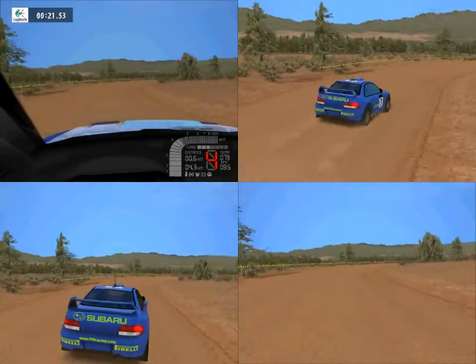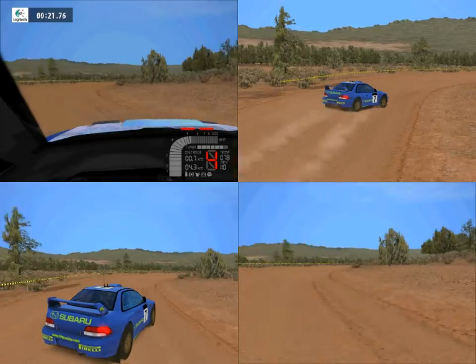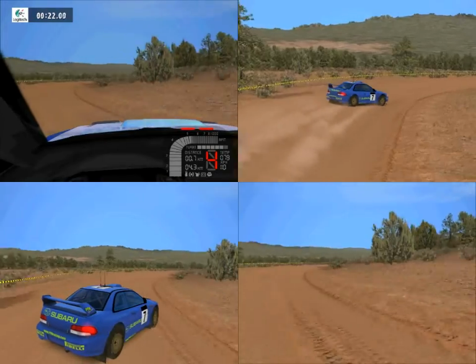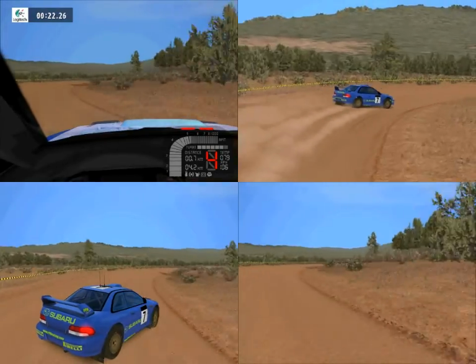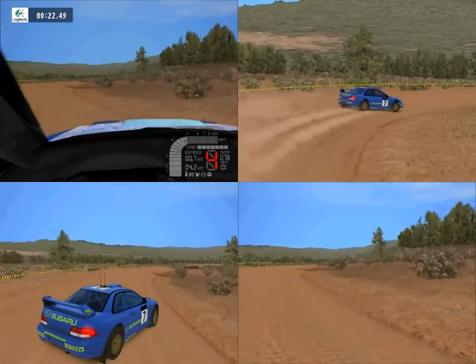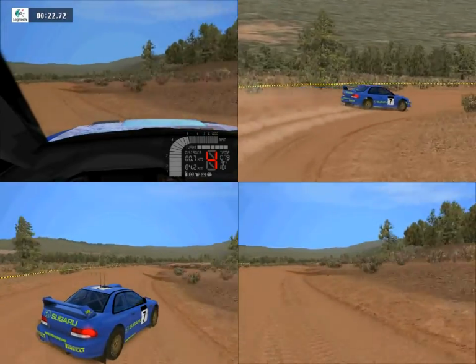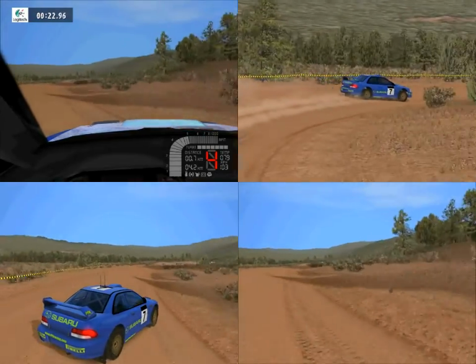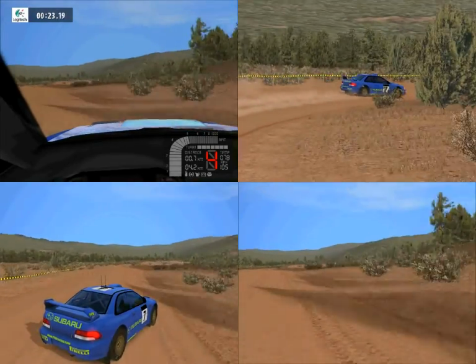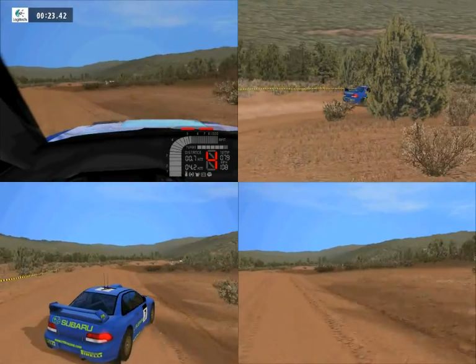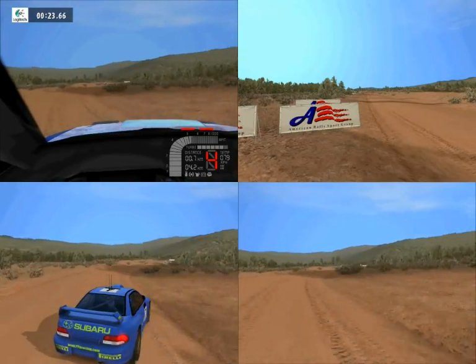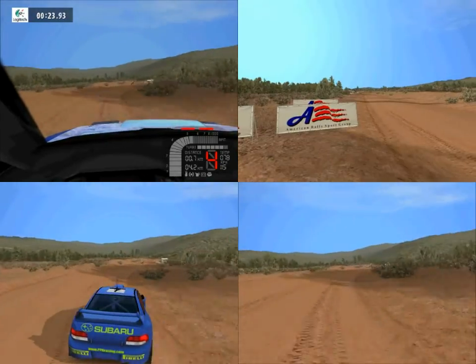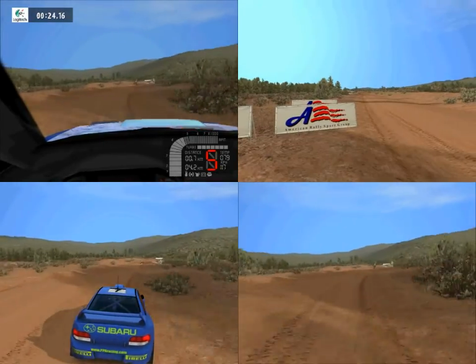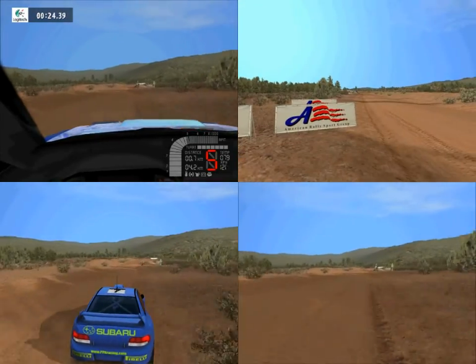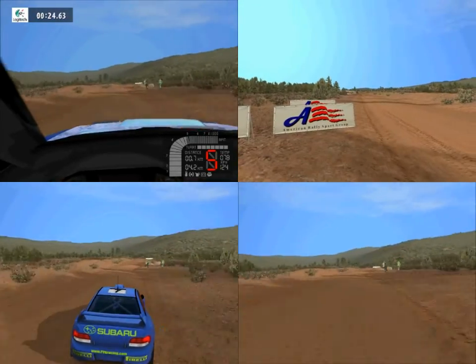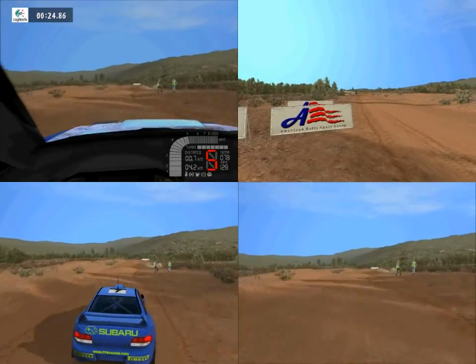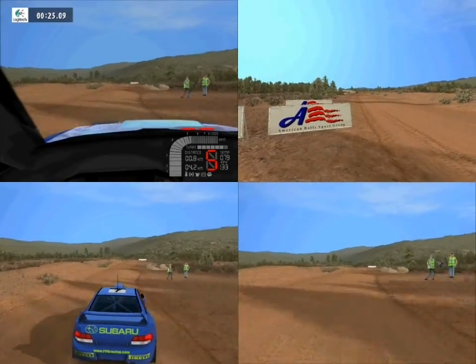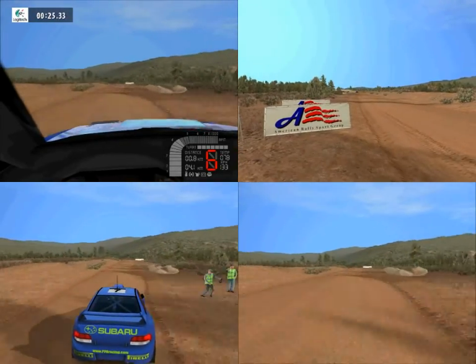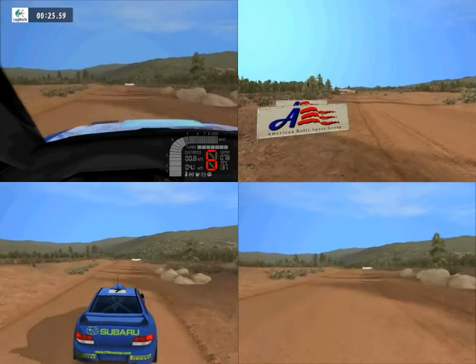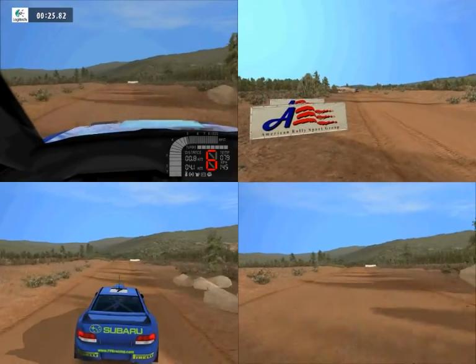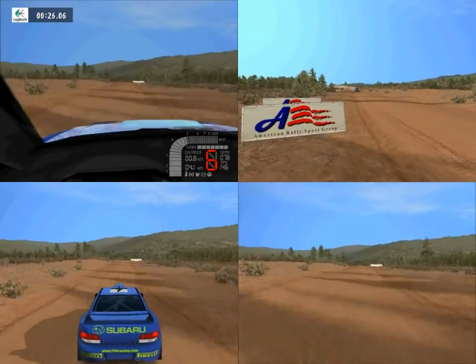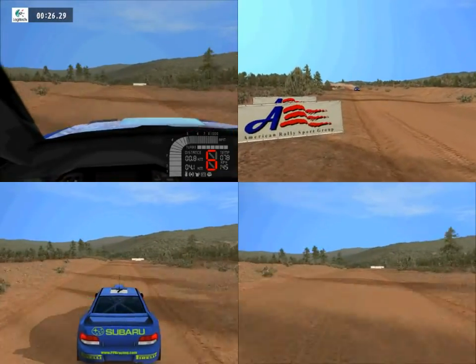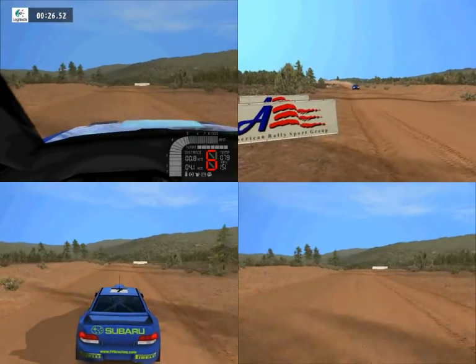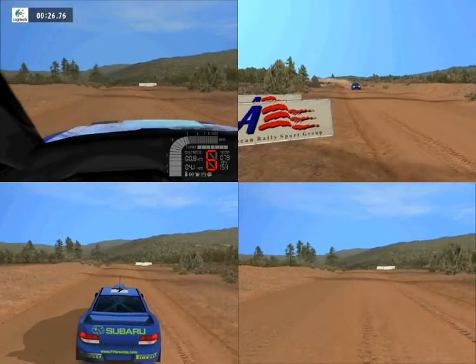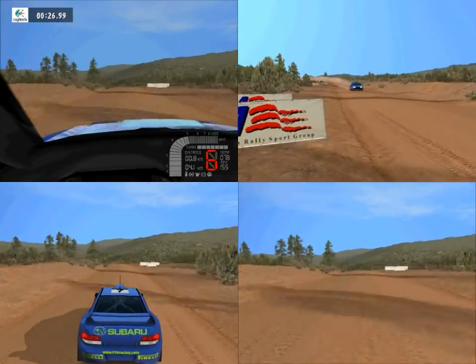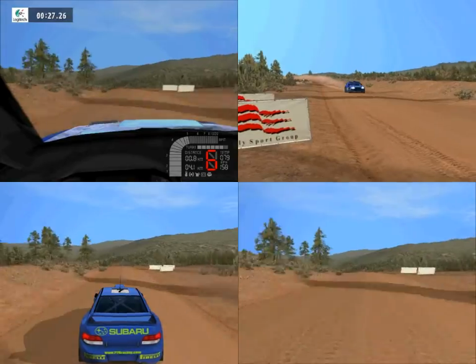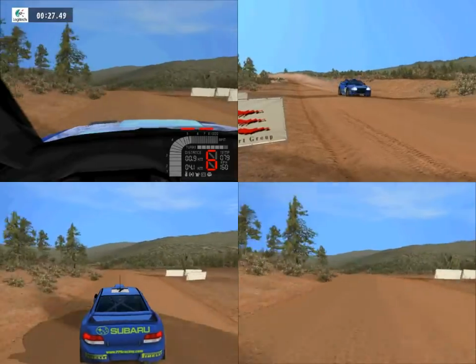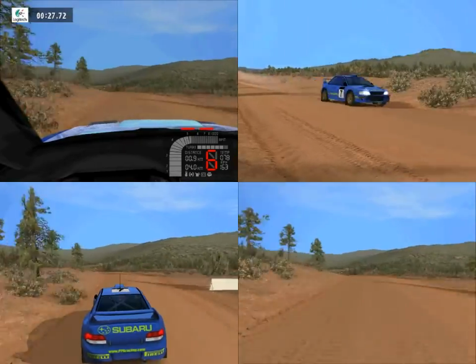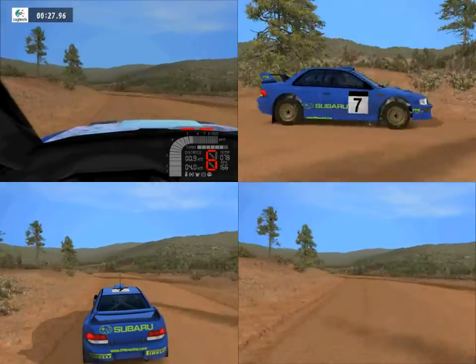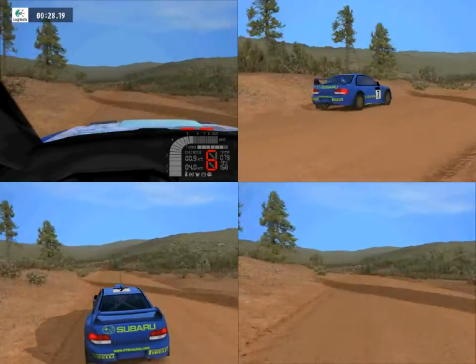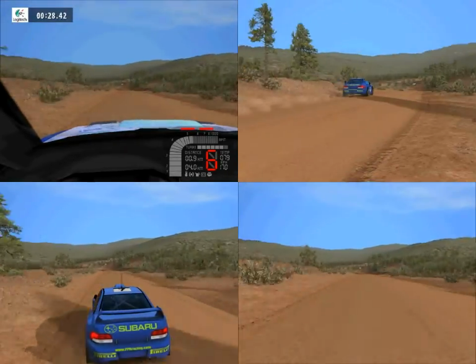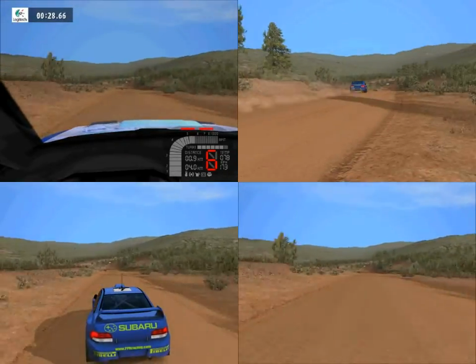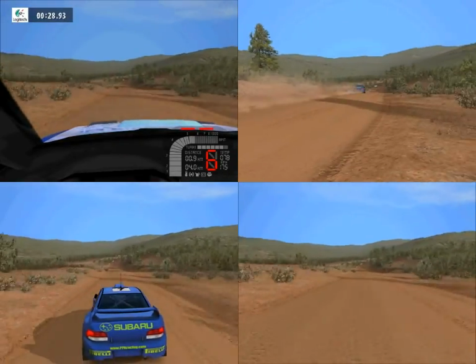Lat left, over crest, 150. Lat right, into, caution bump.